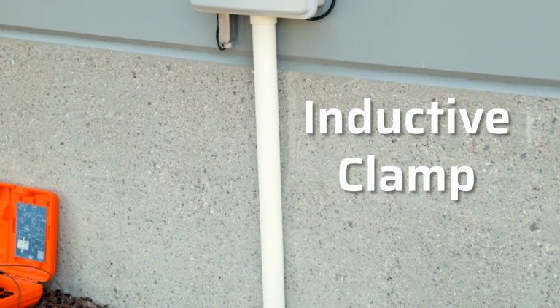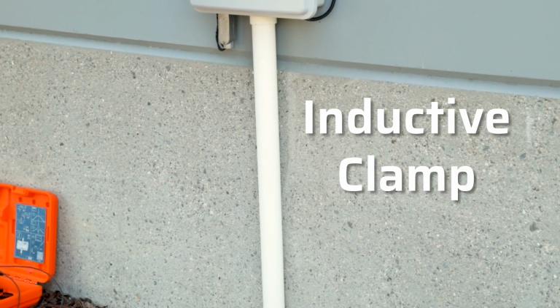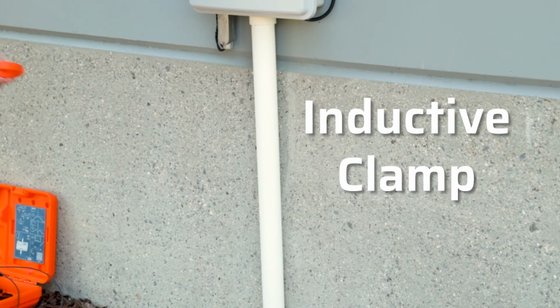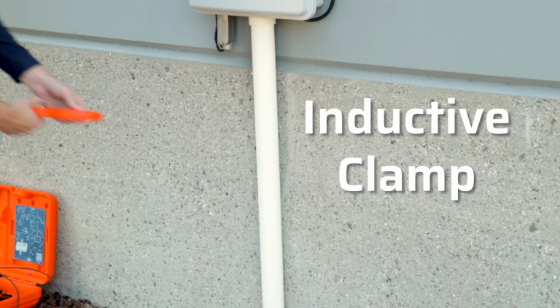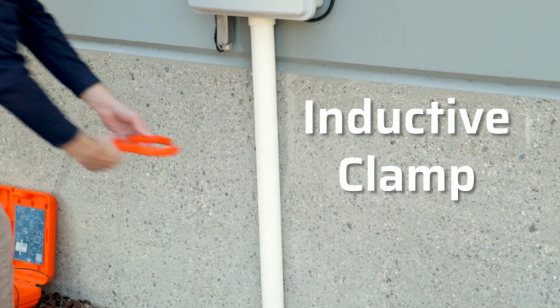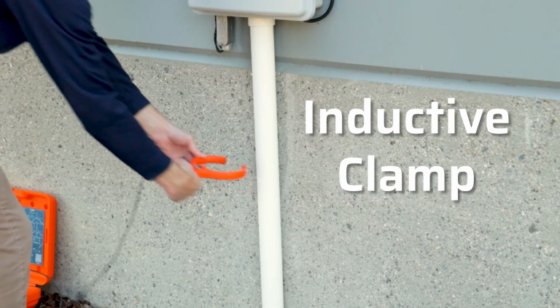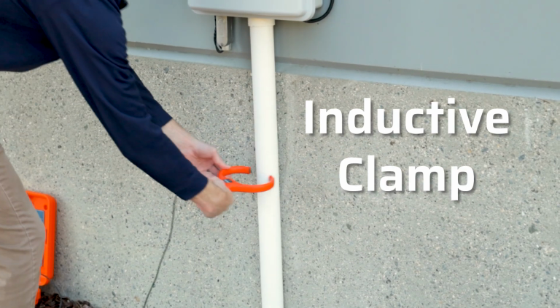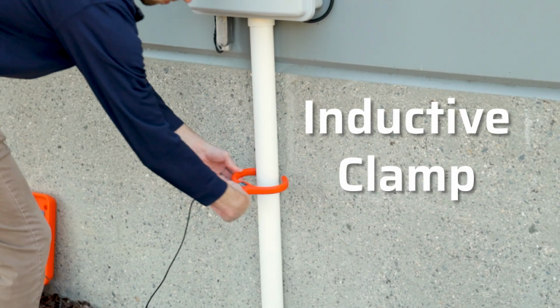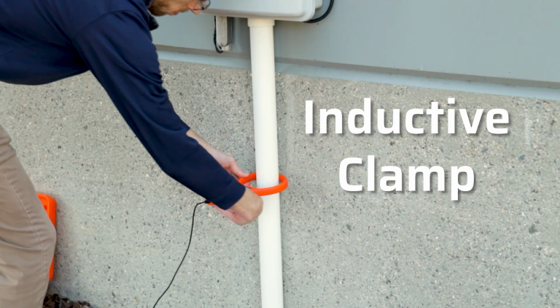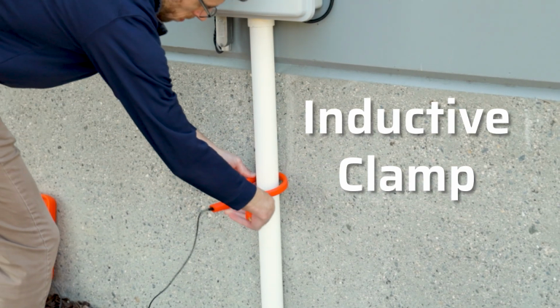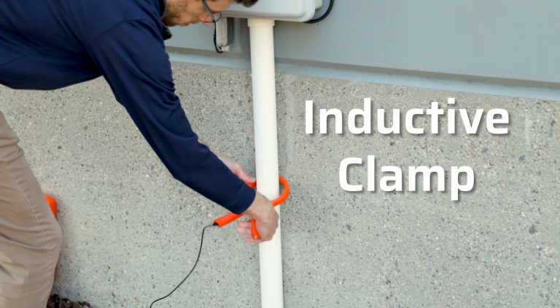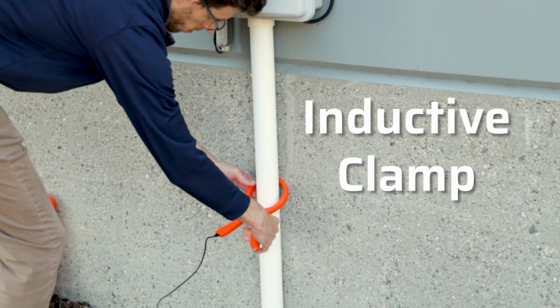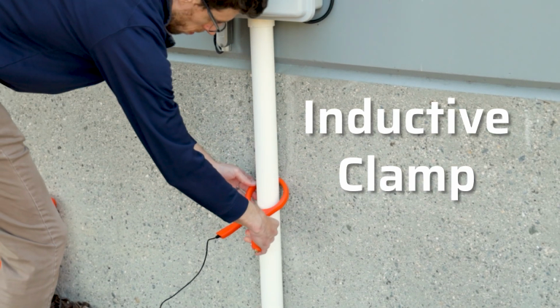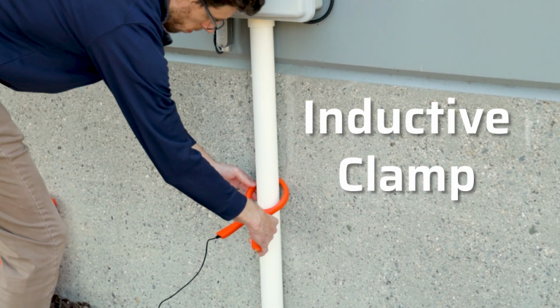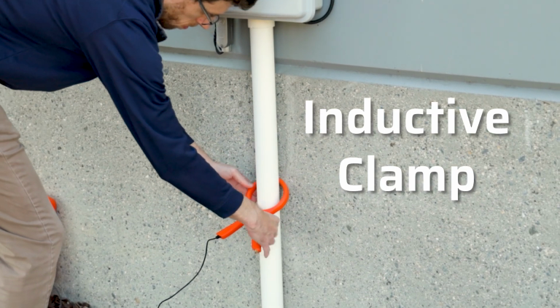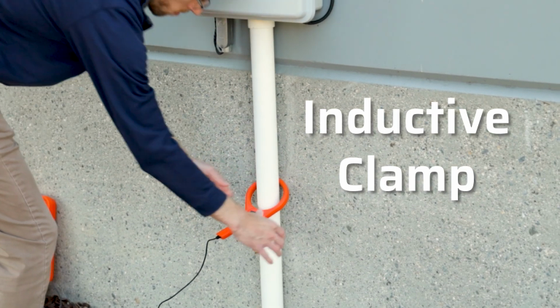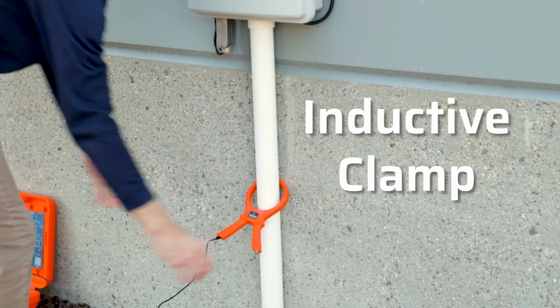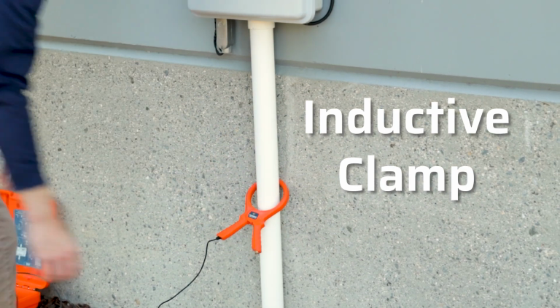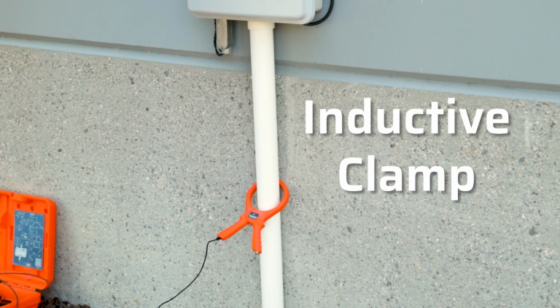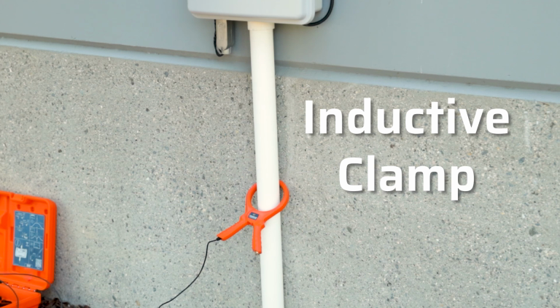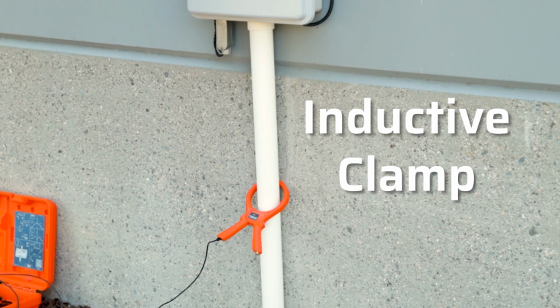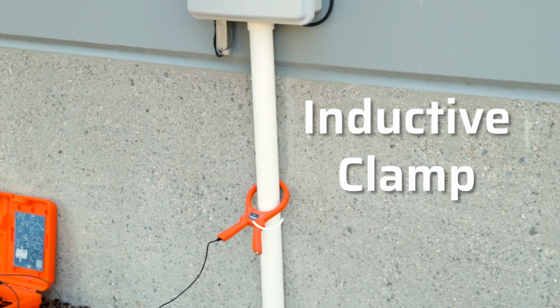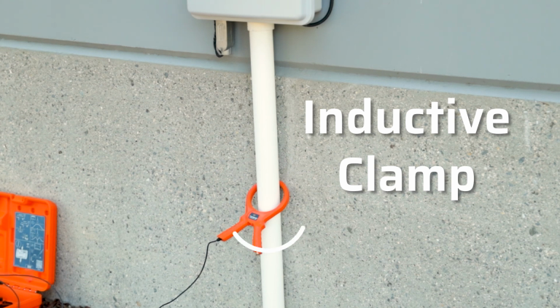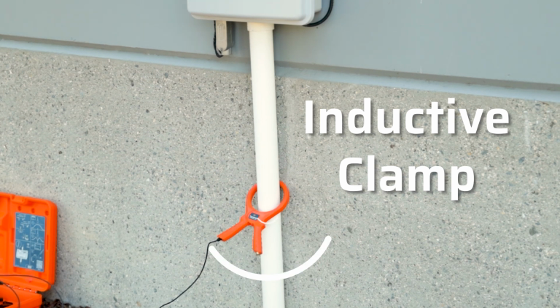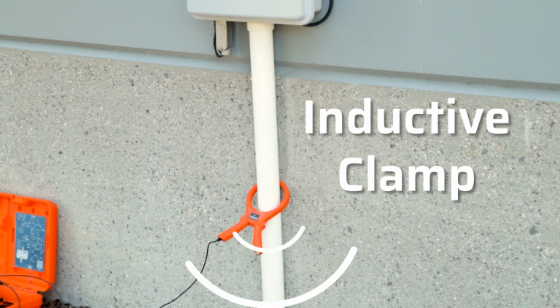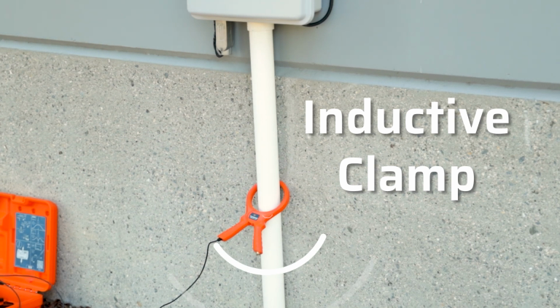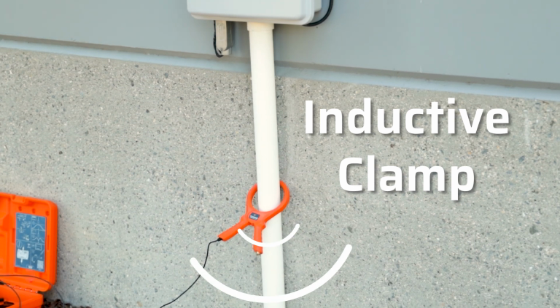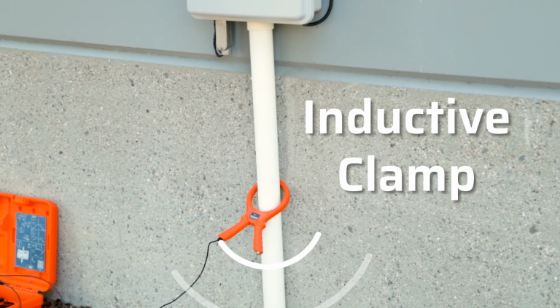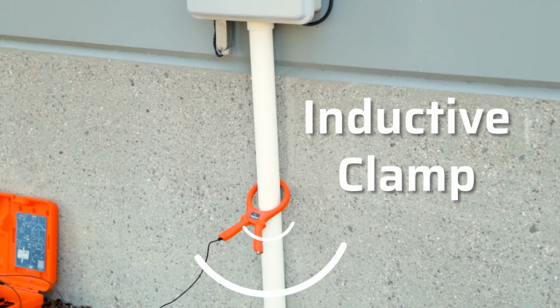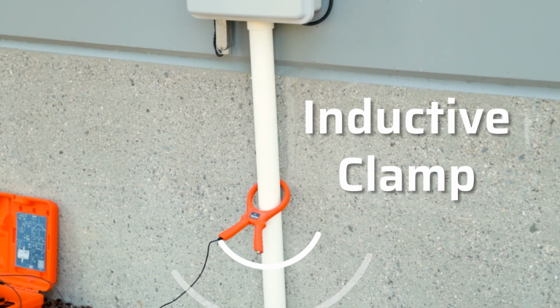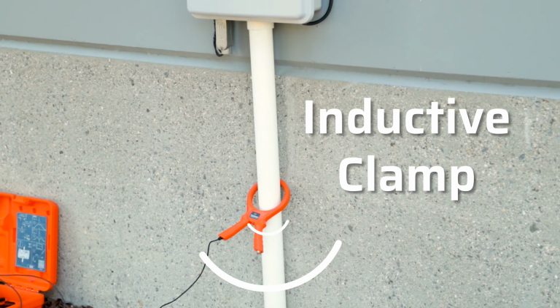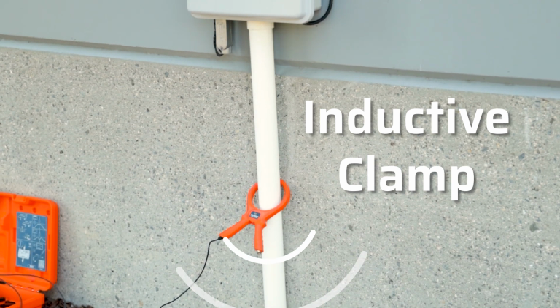Inductive clamp. With the IC5, this locator can apply signal without needing to disconnect or de-energize.